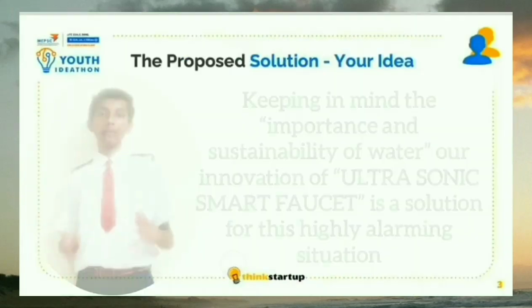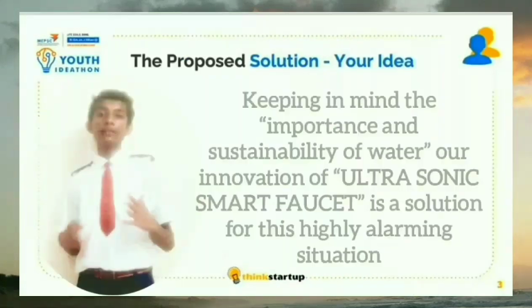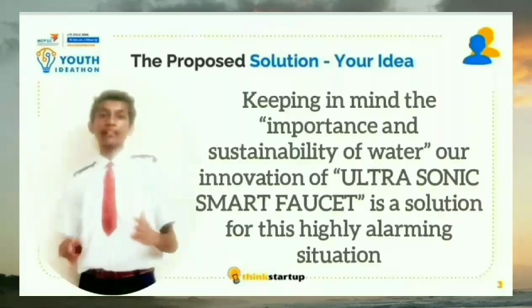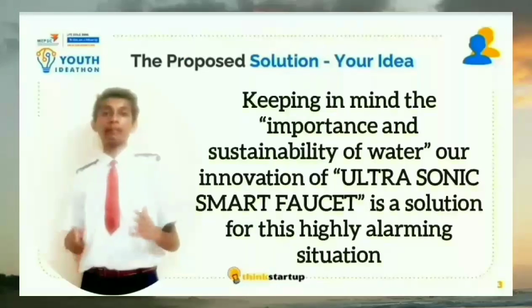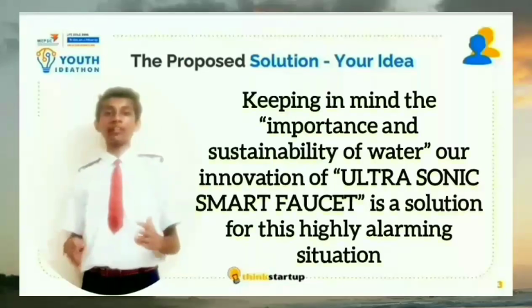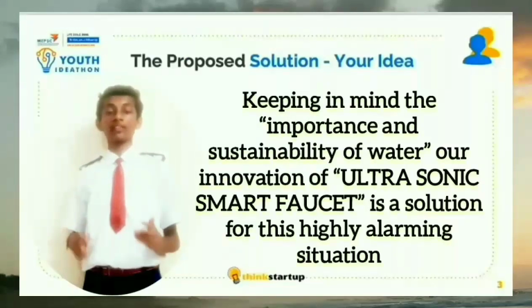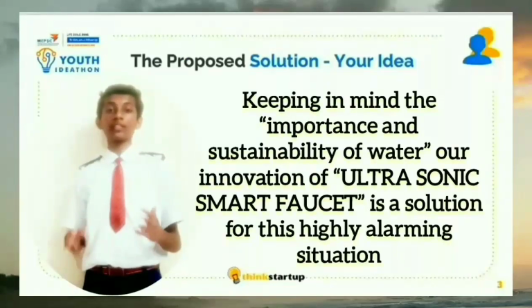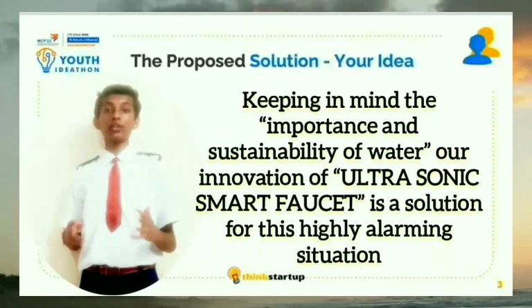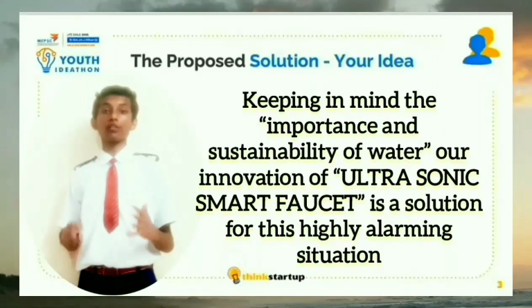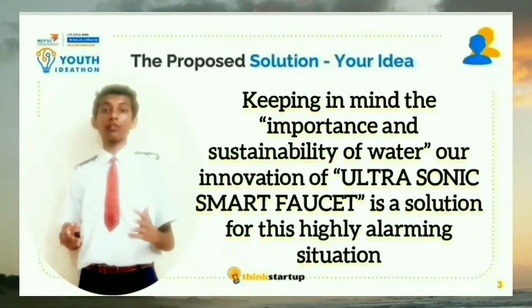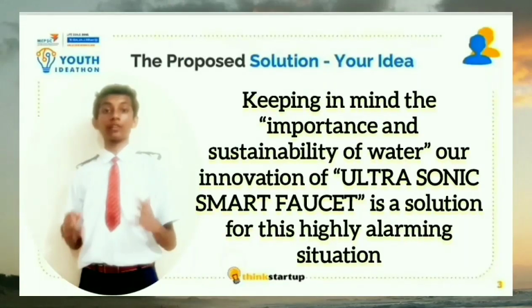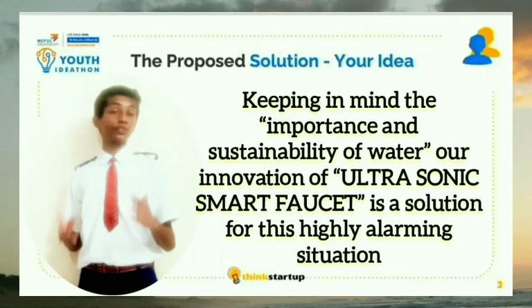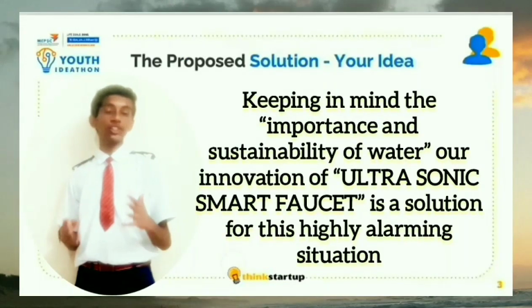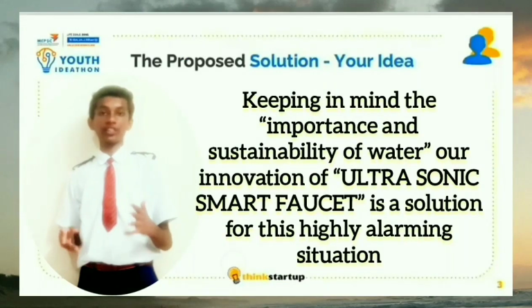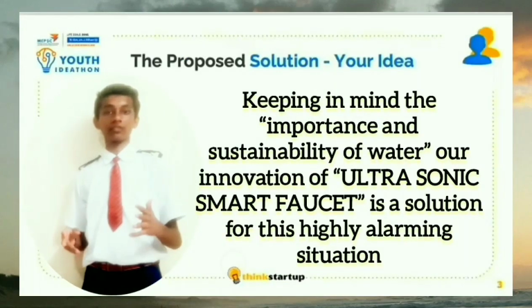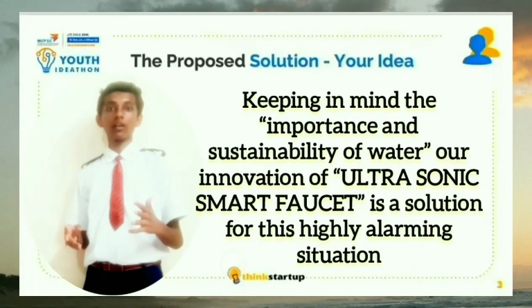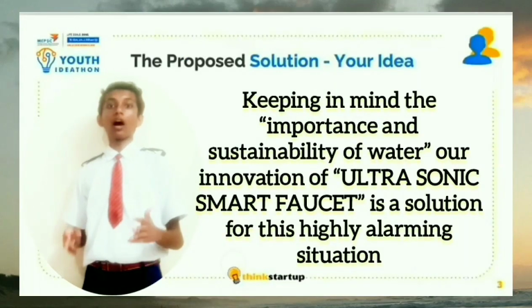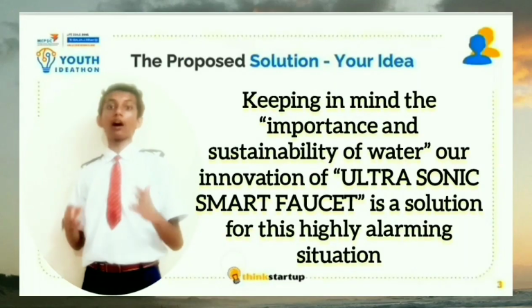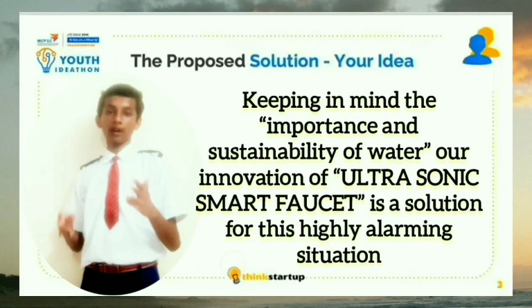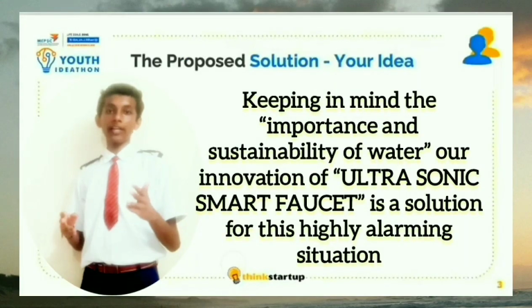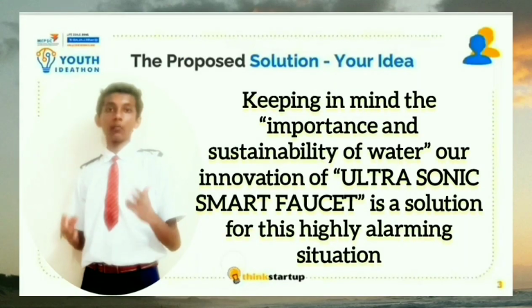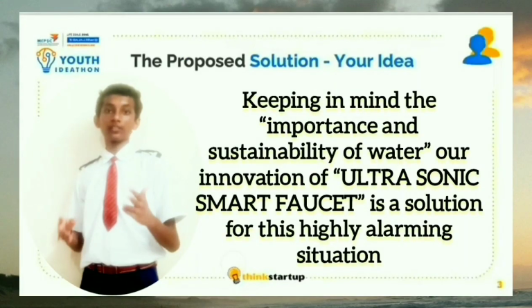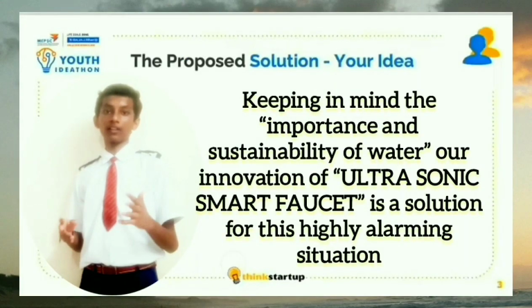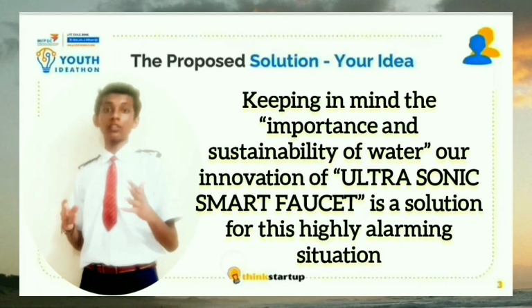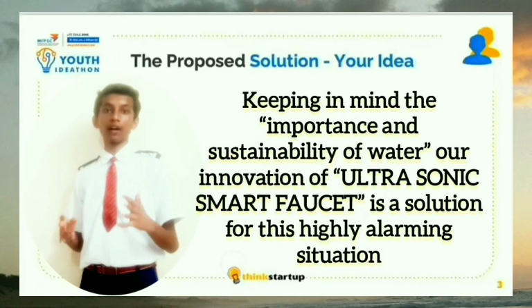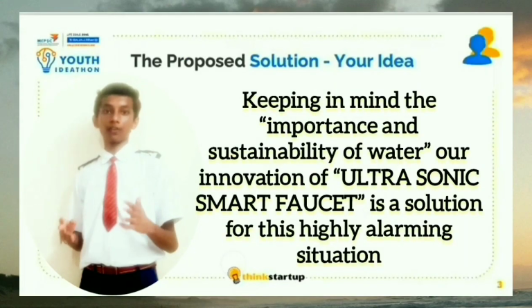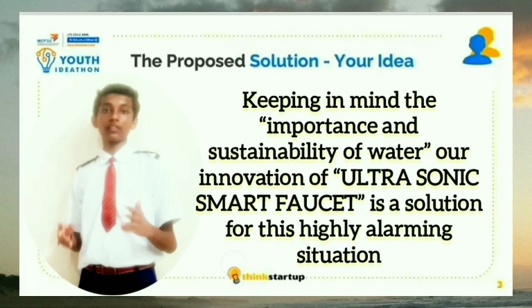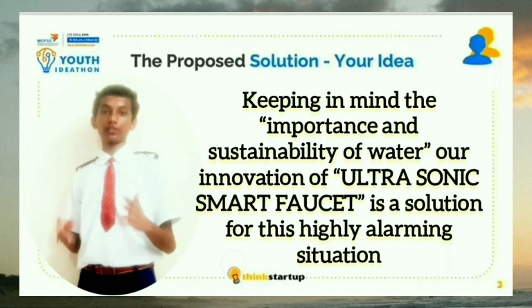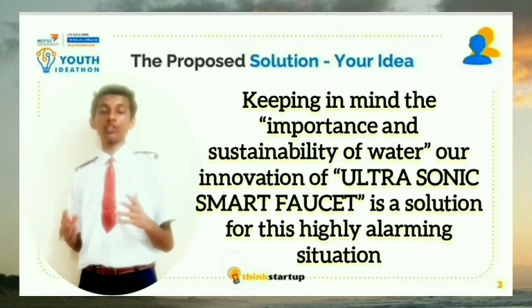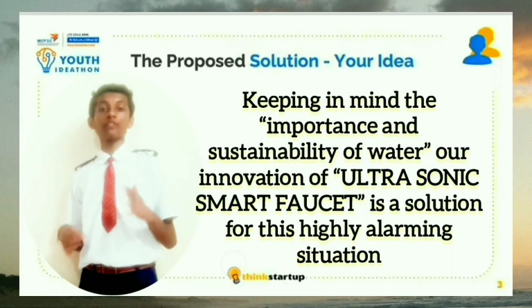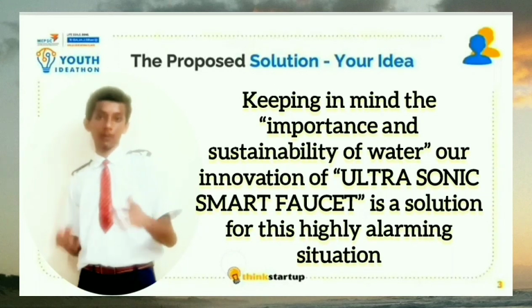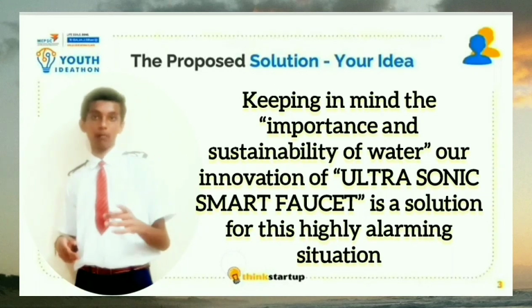Keeping in mind the importance and sustainability of water for our future generations, our idea — the ultrasonic smart faucet — is the solution for our problem.